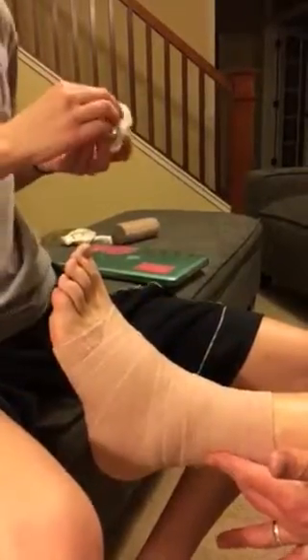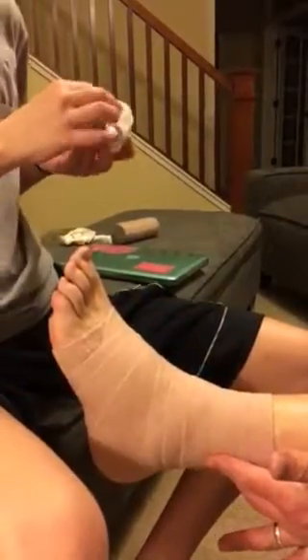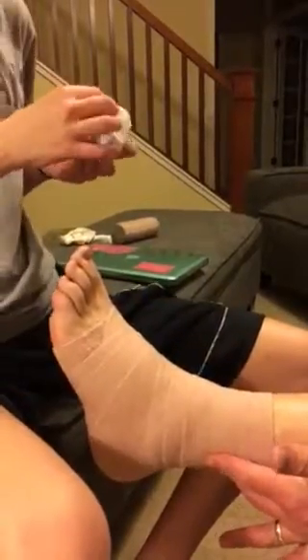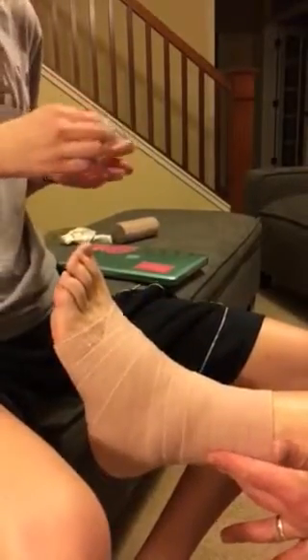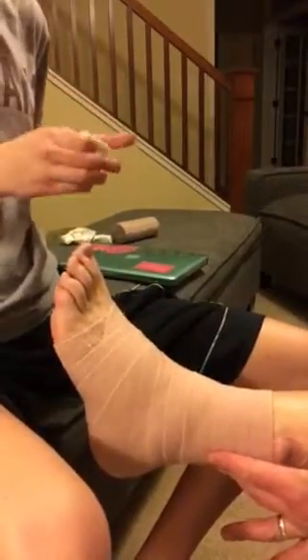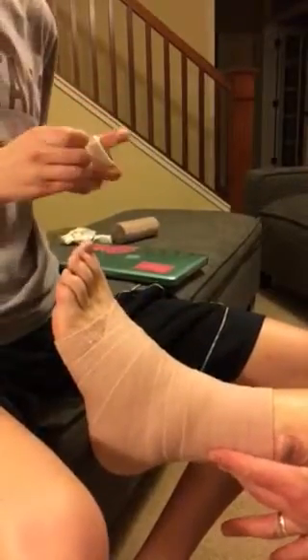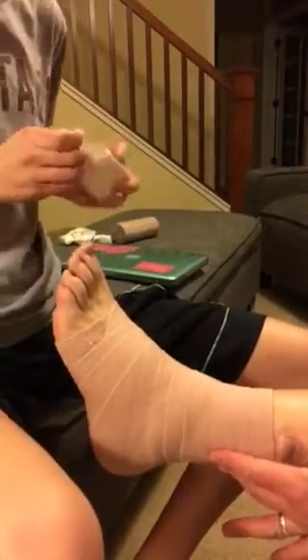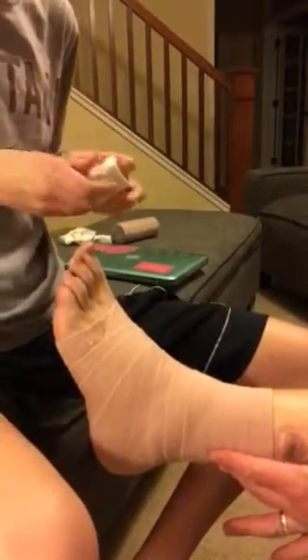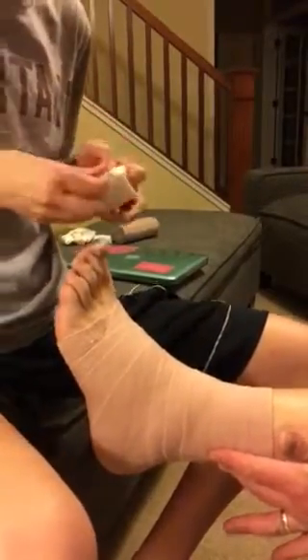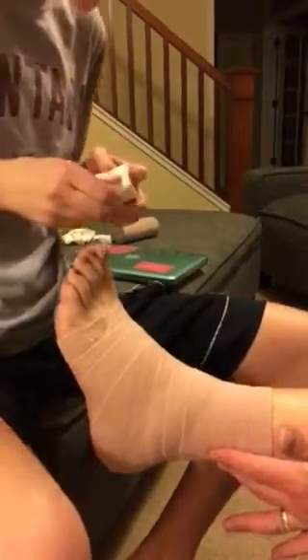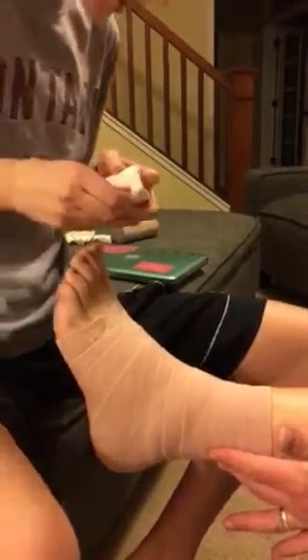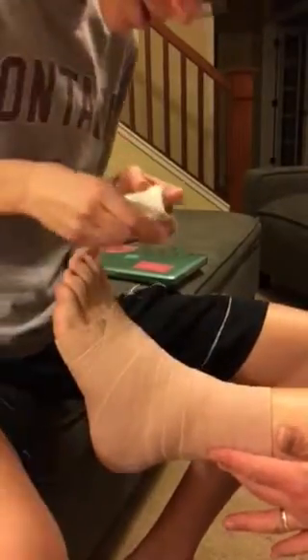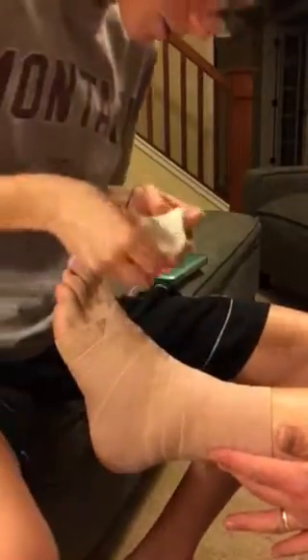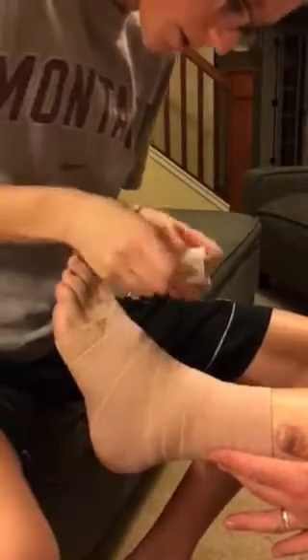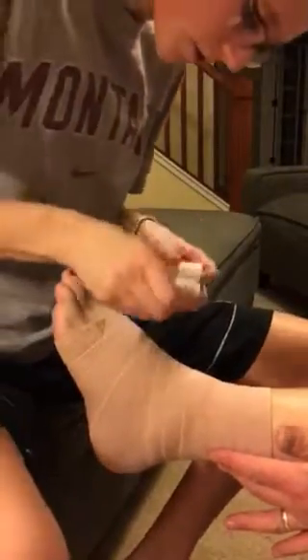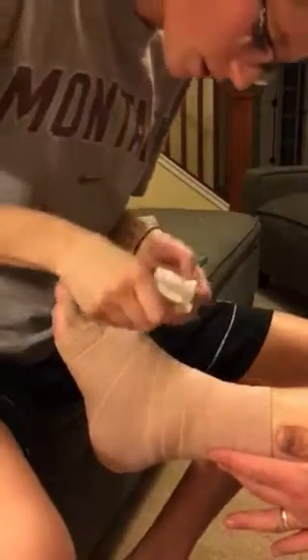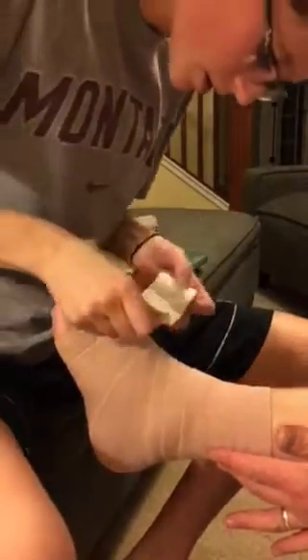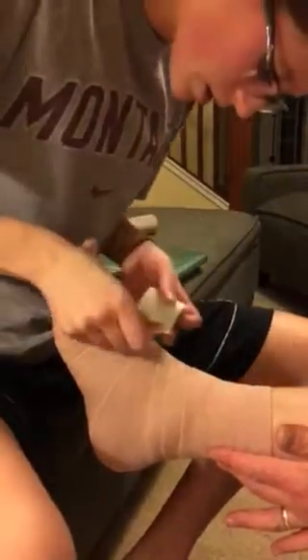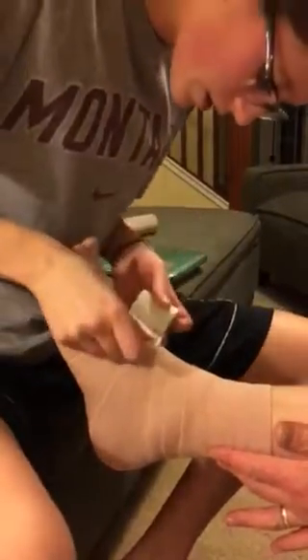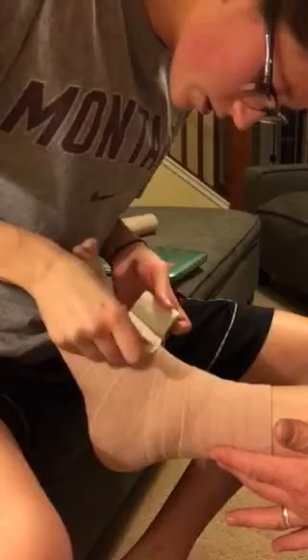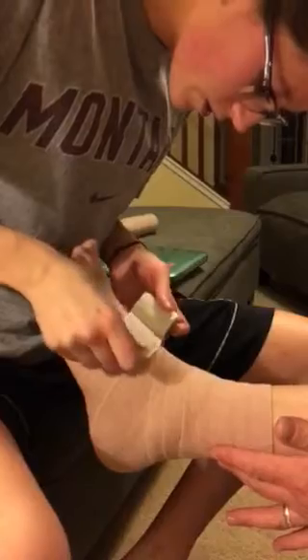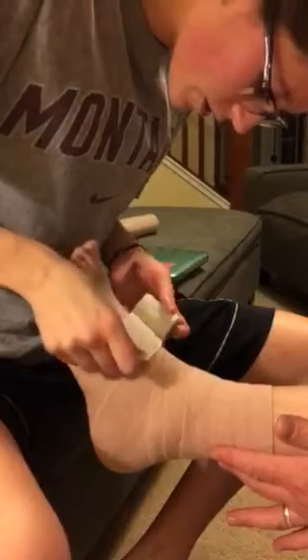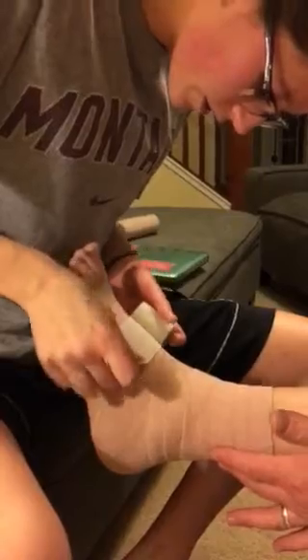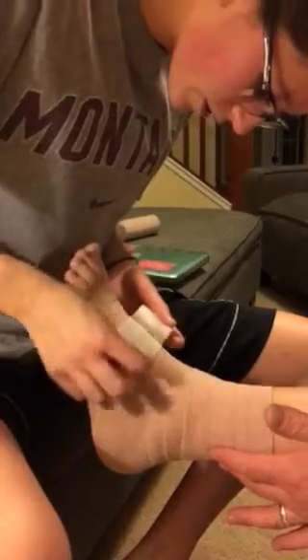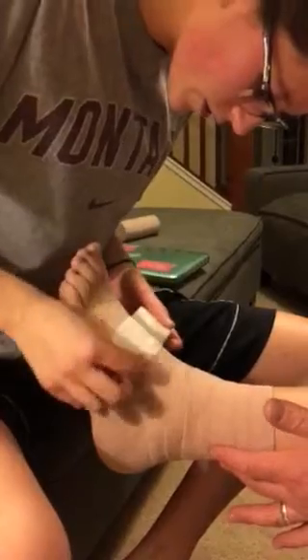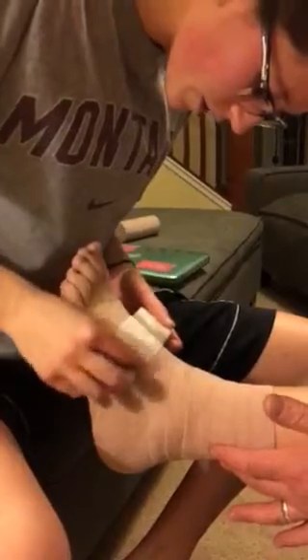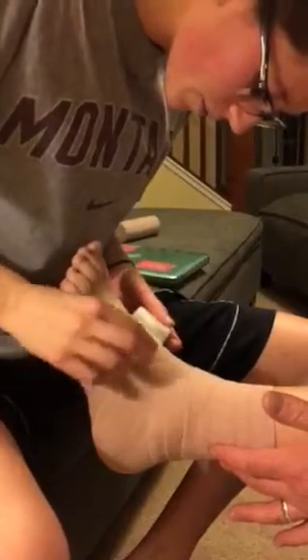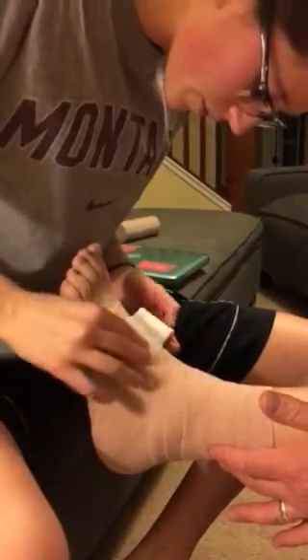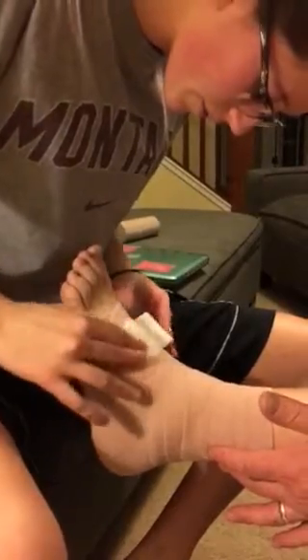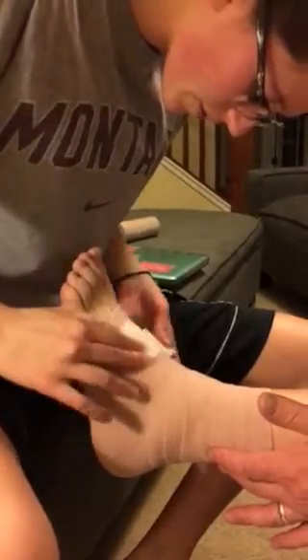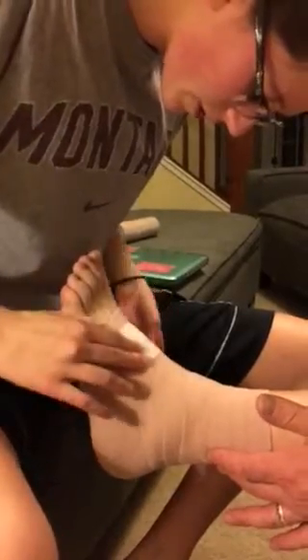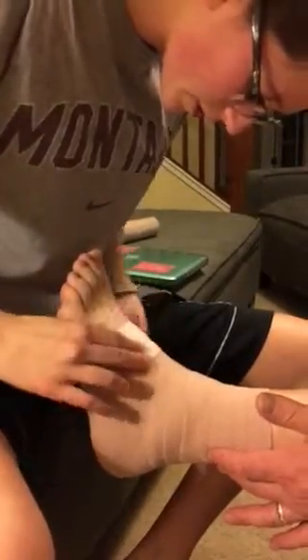Then you are going to take your tape starting on the top of the foot.